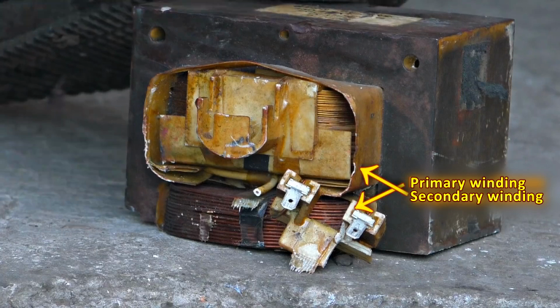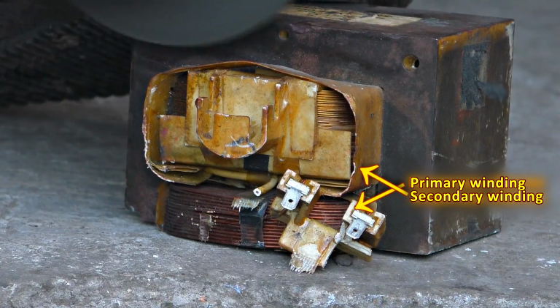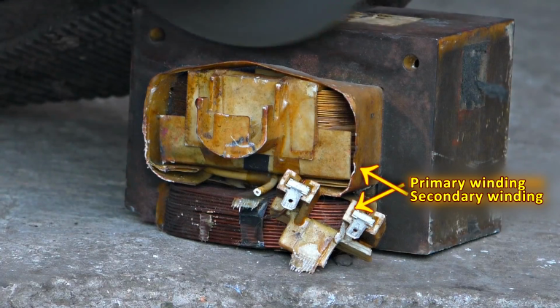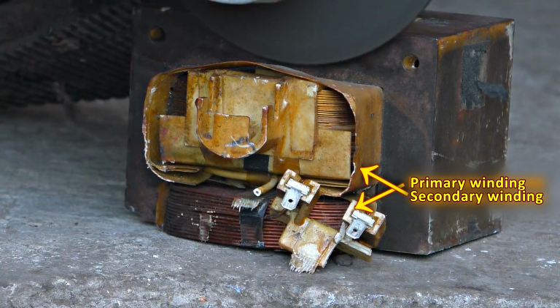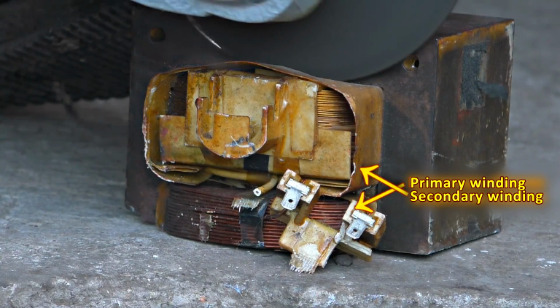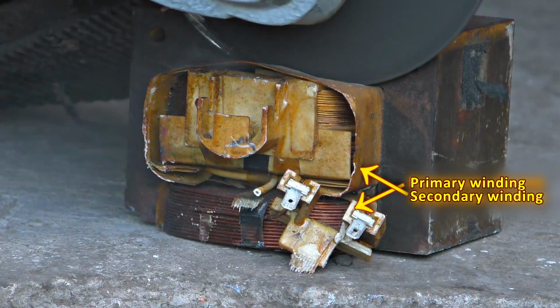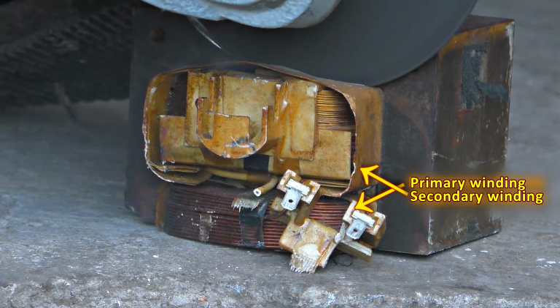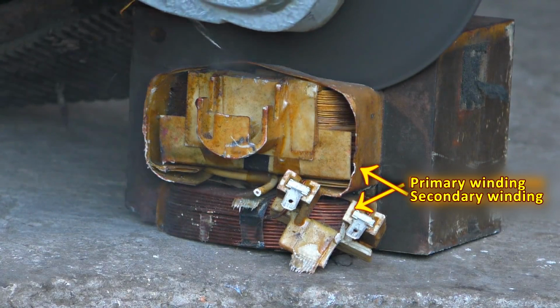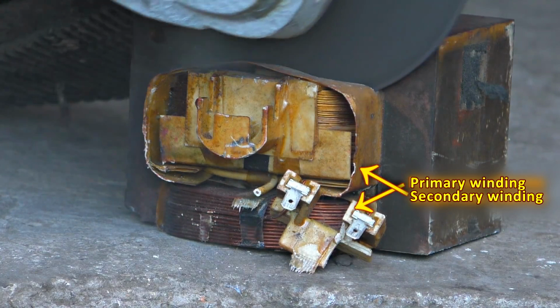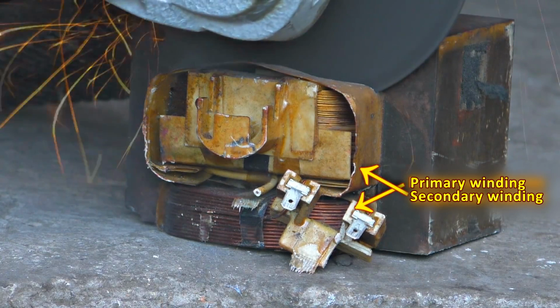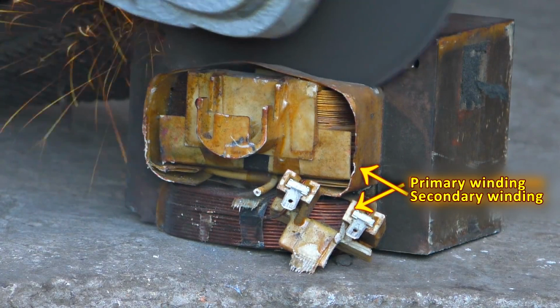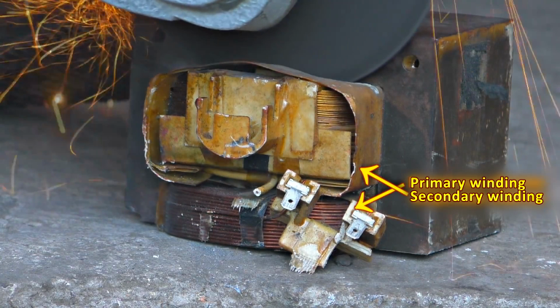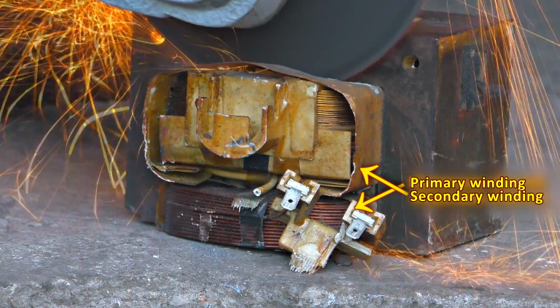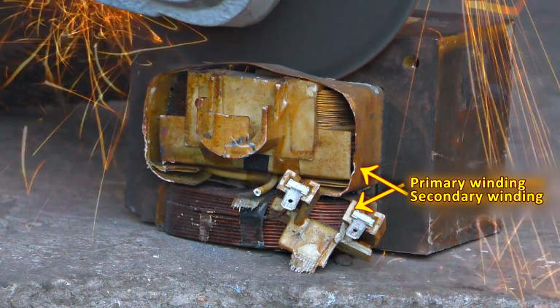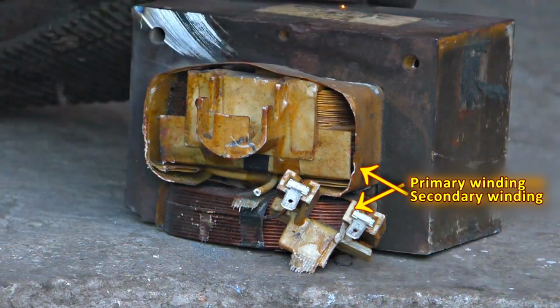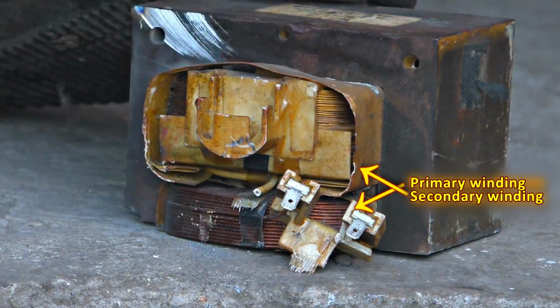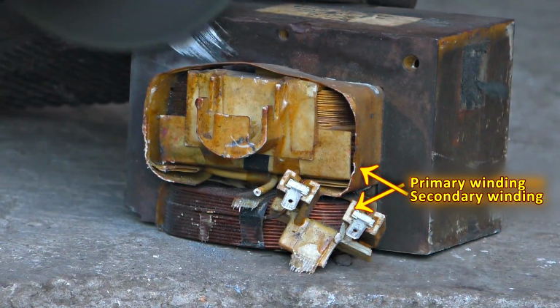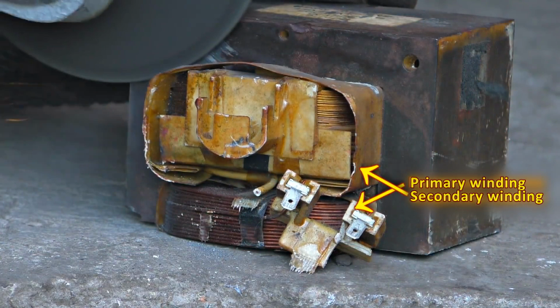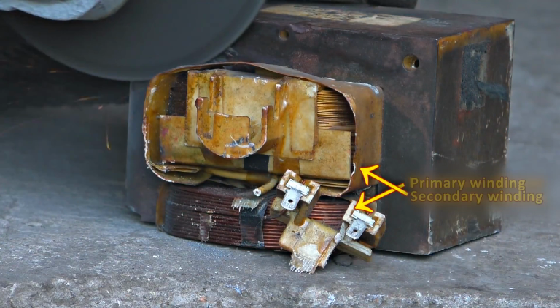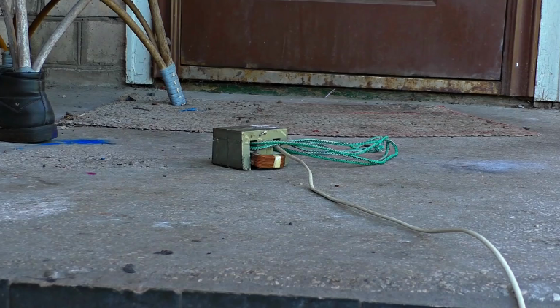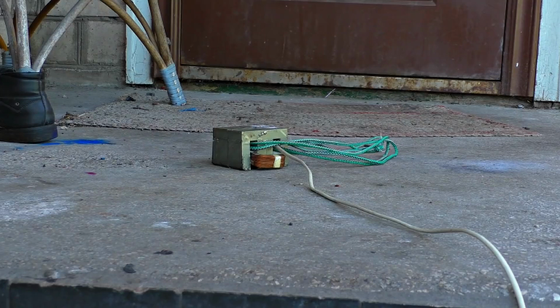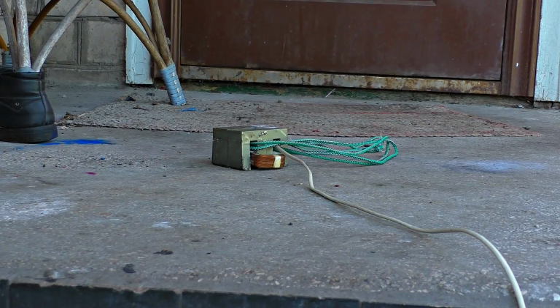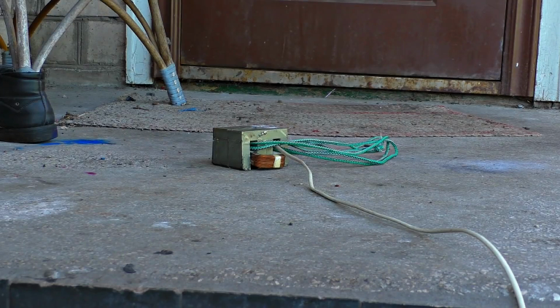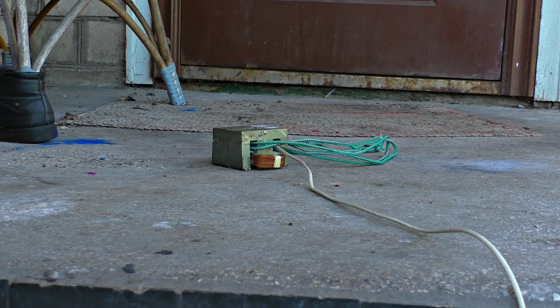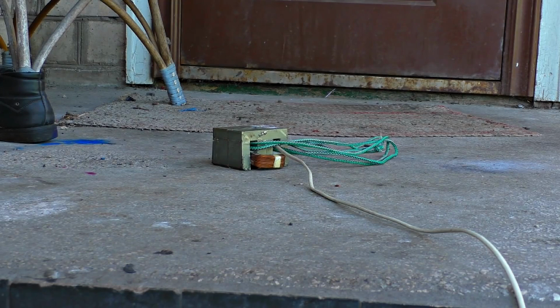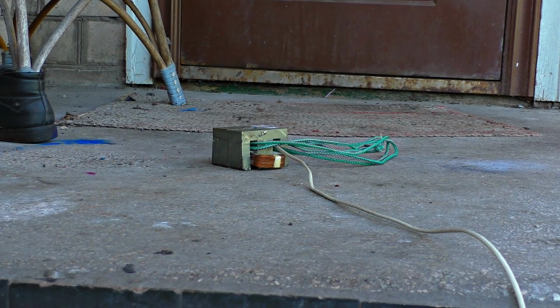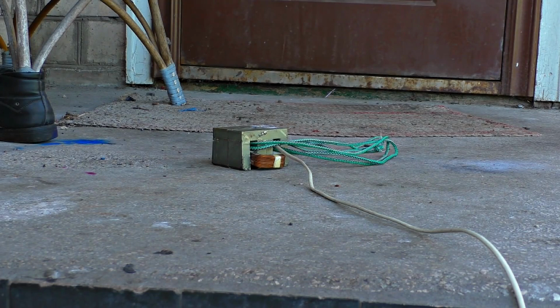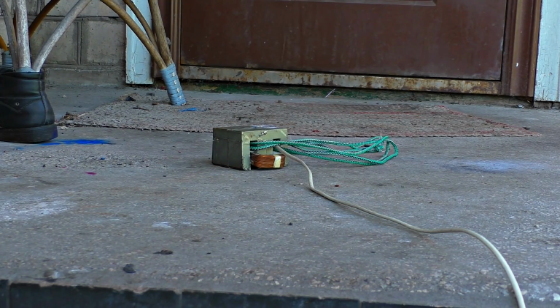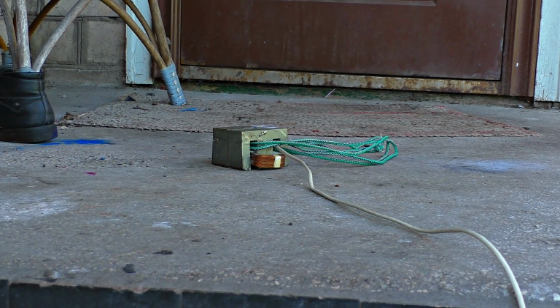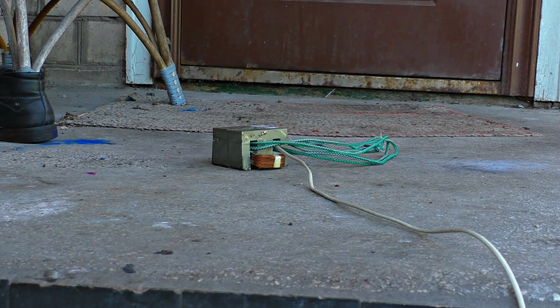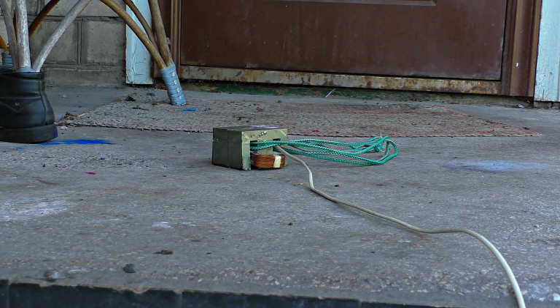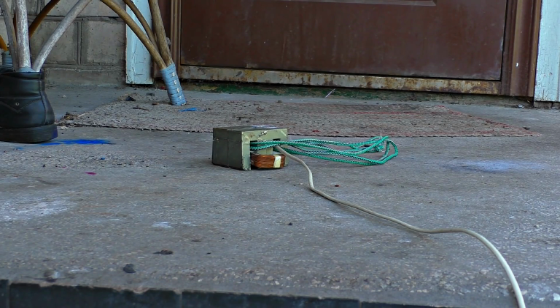Be careful, don't damage the primary winding. I just plug it in and look what's happening with it.